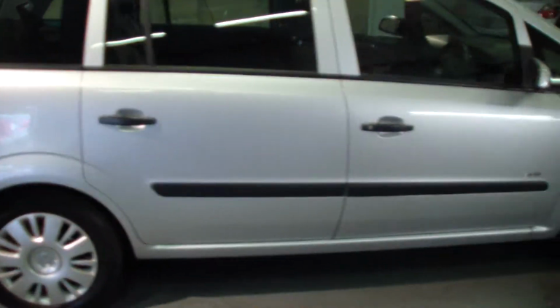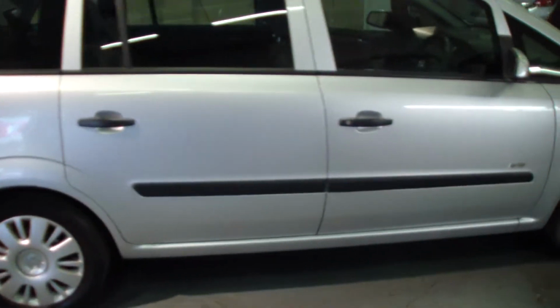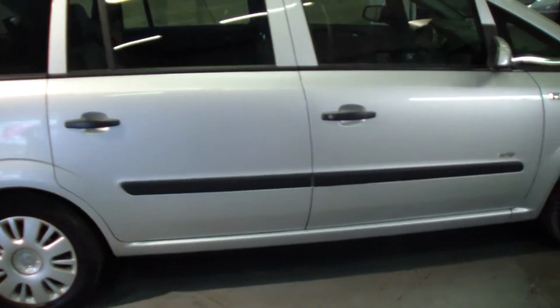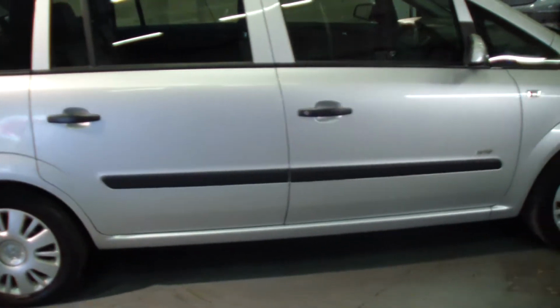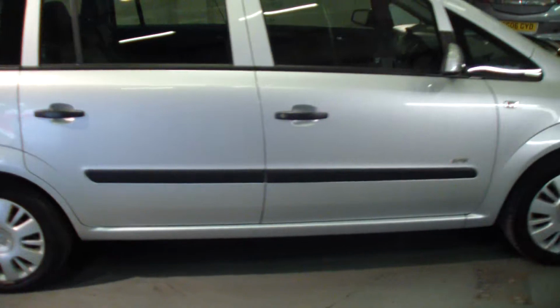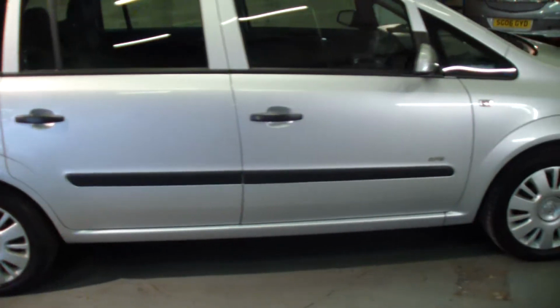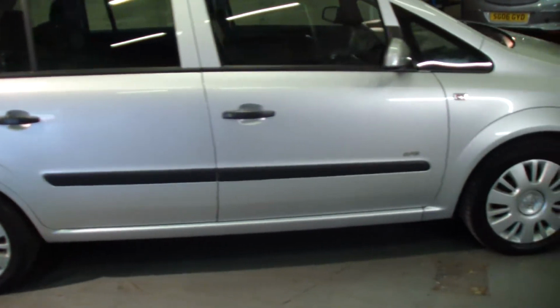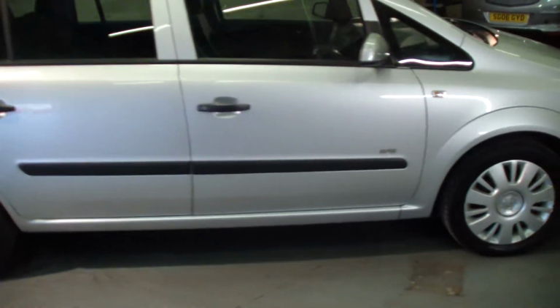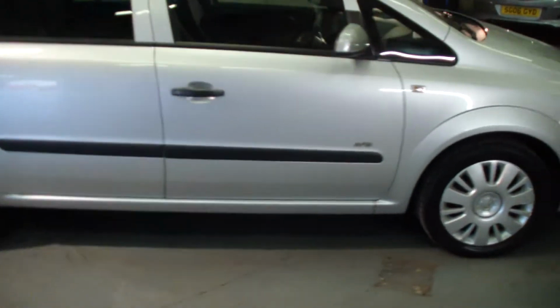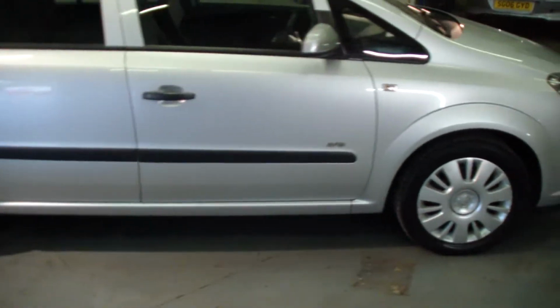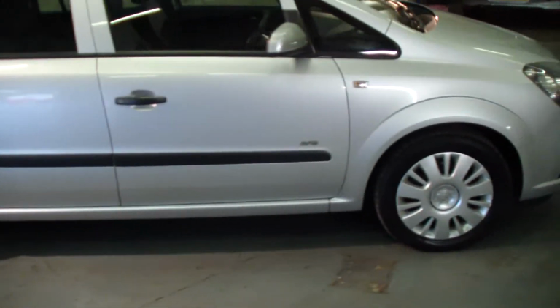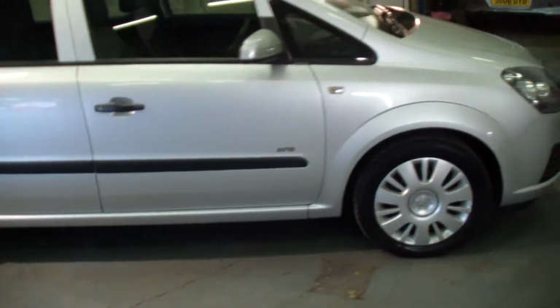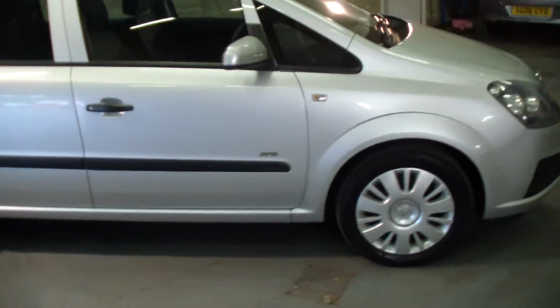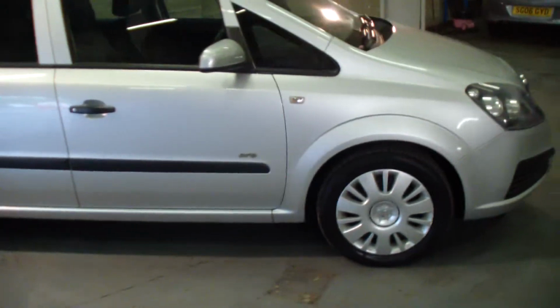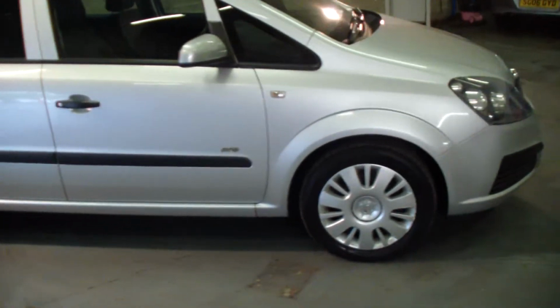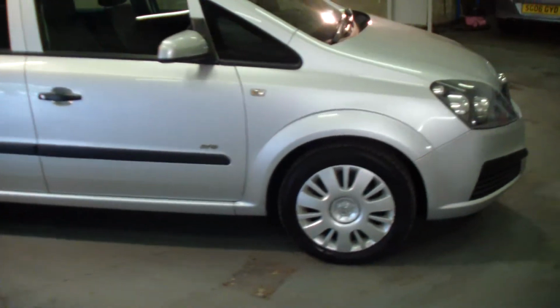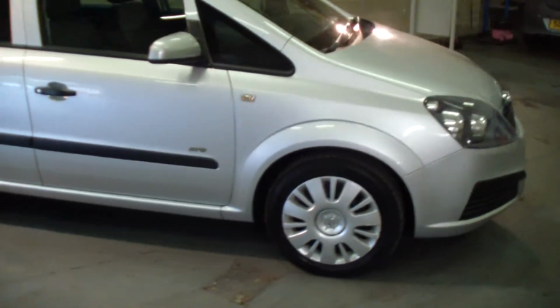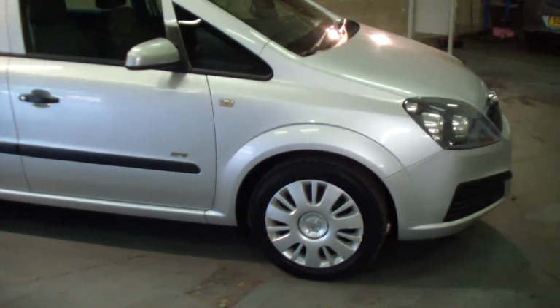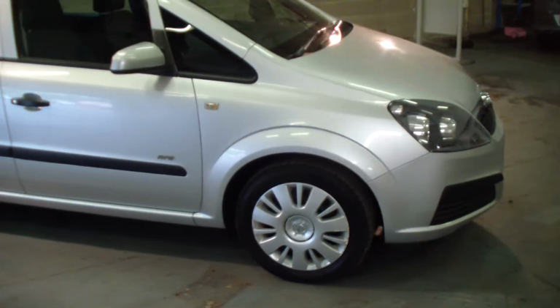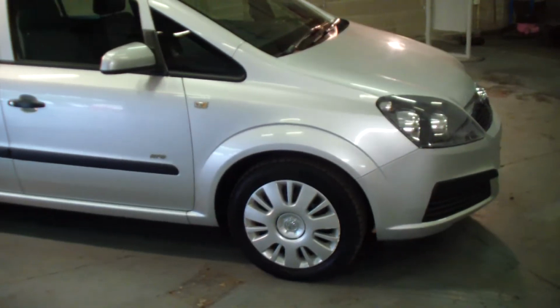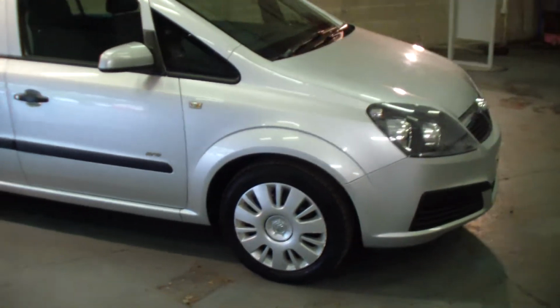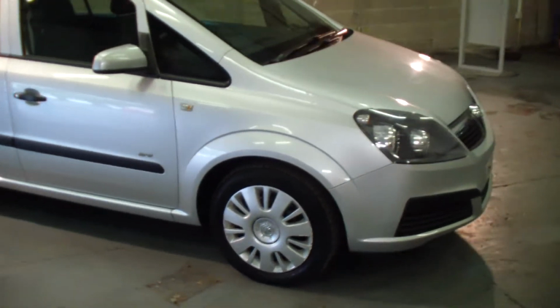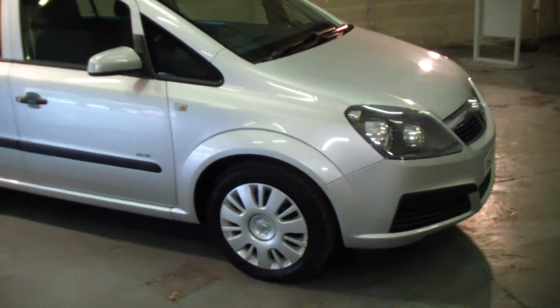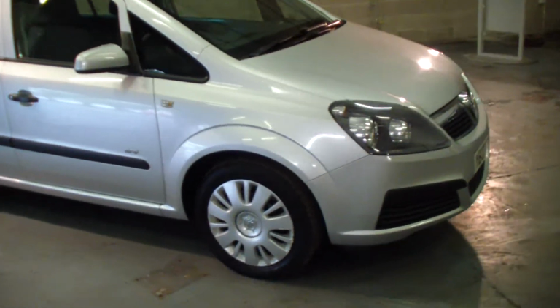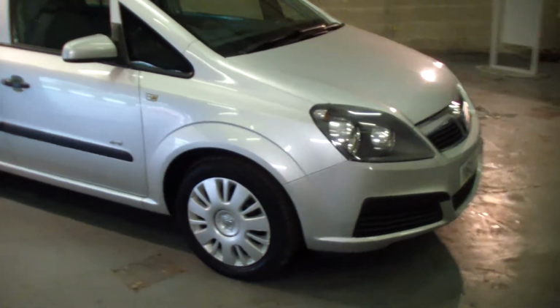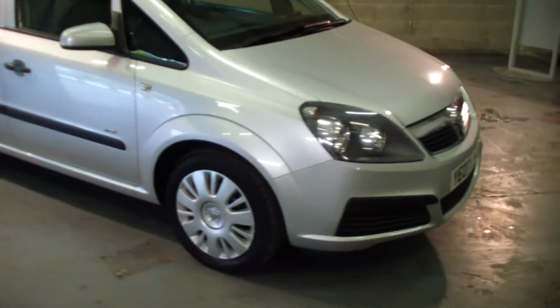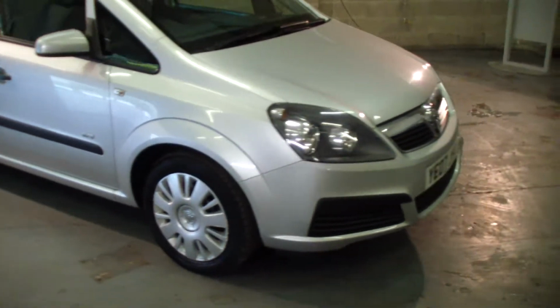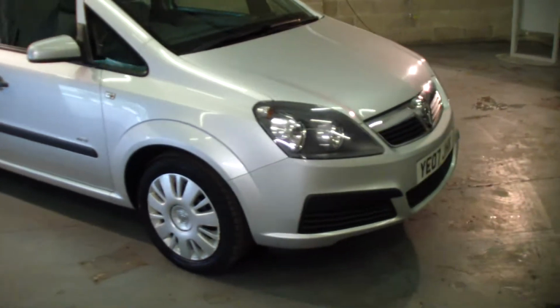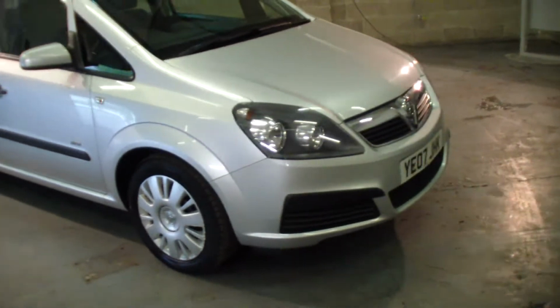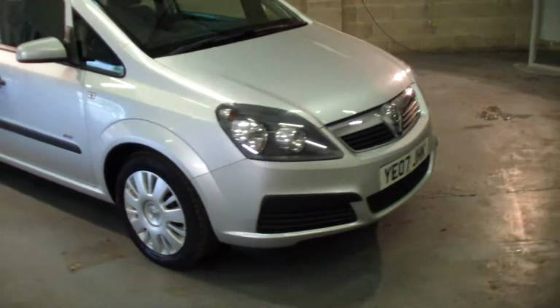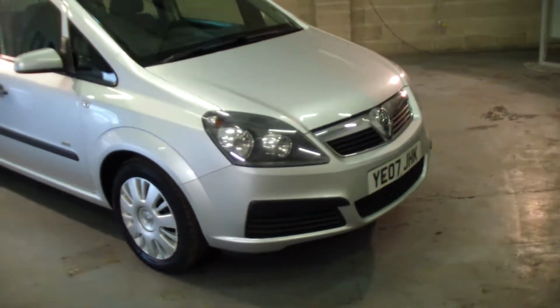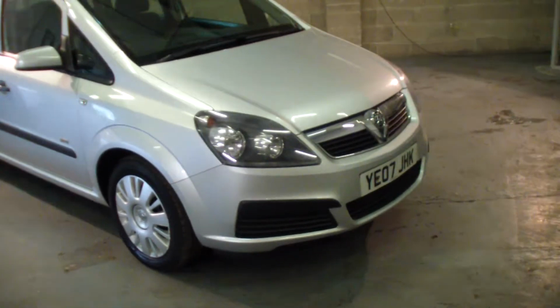This is a seven seater vehicle. Has service history. Two keys.